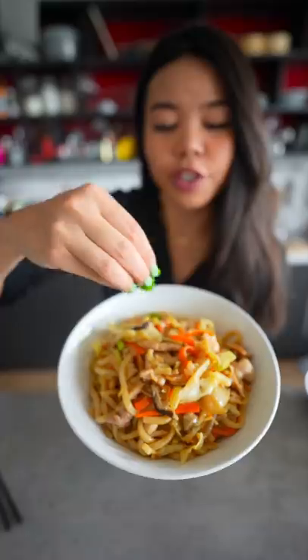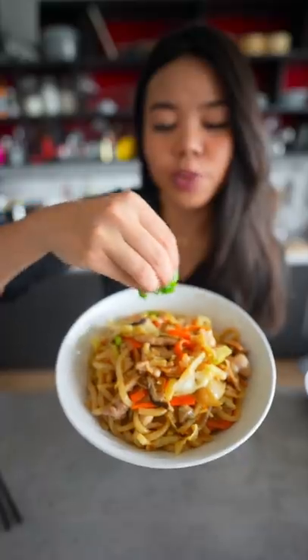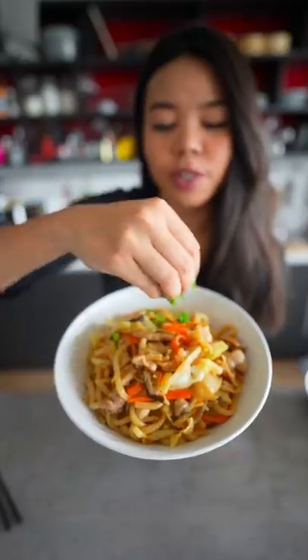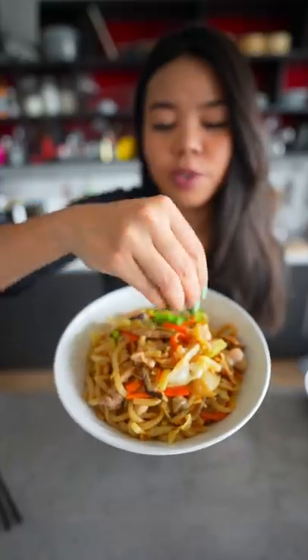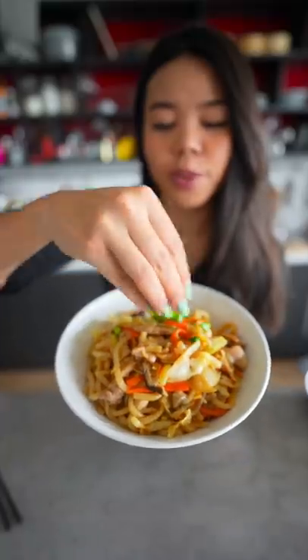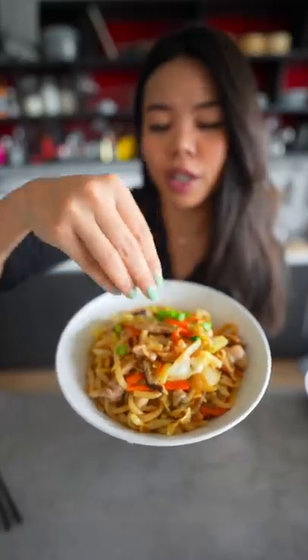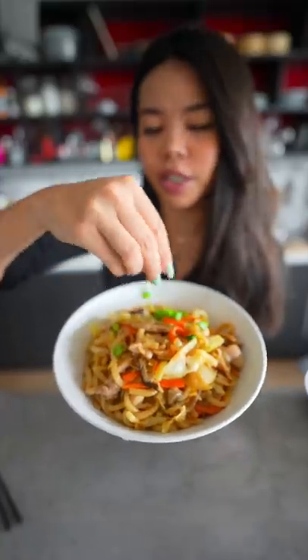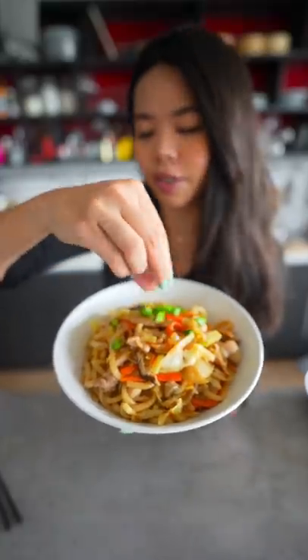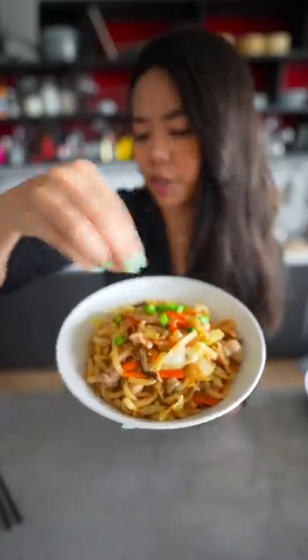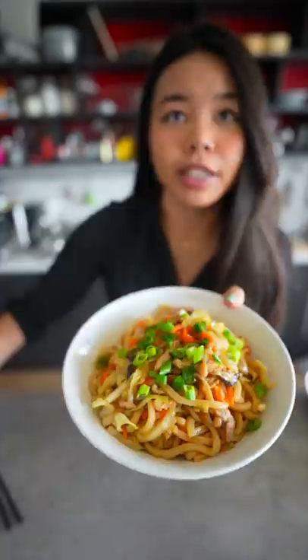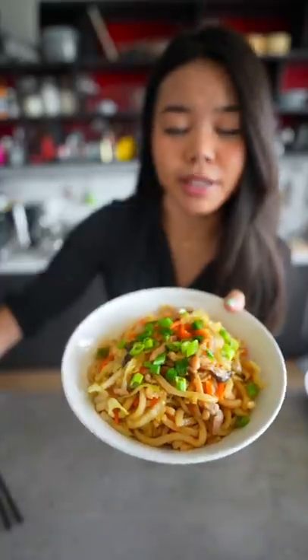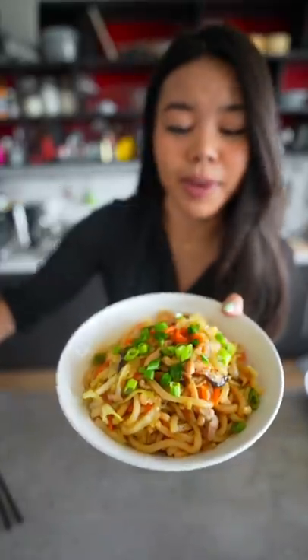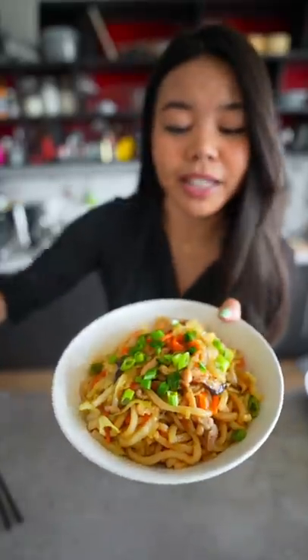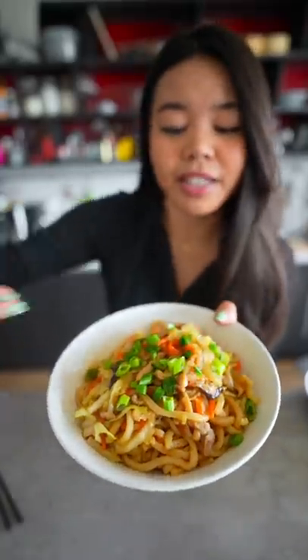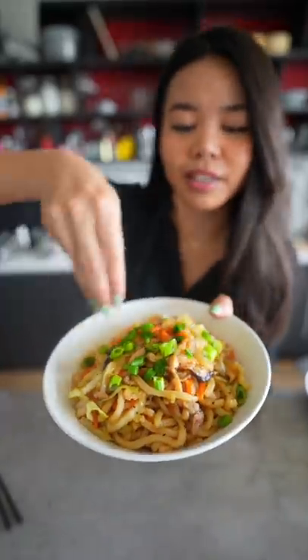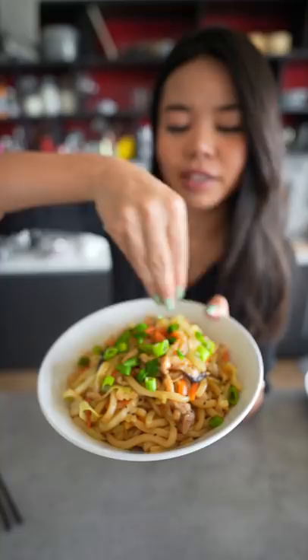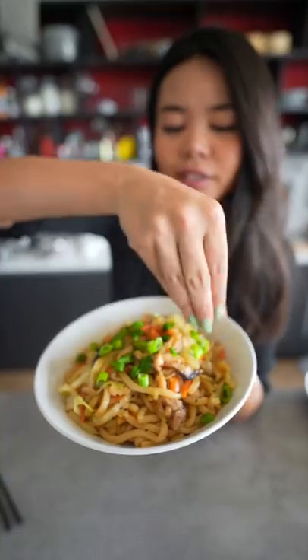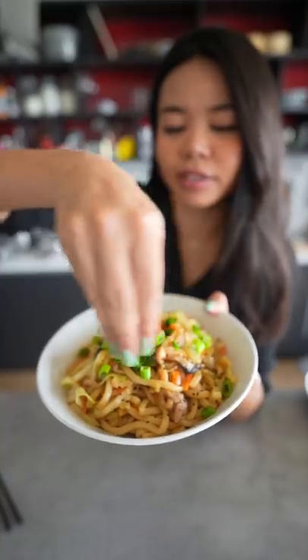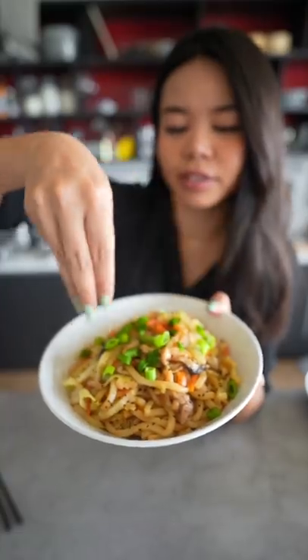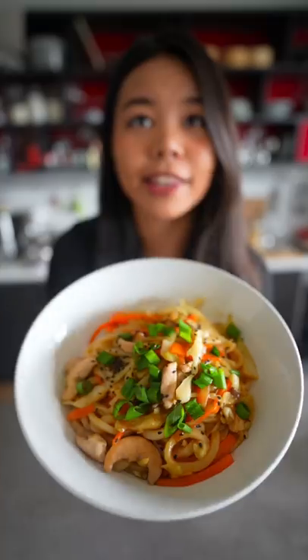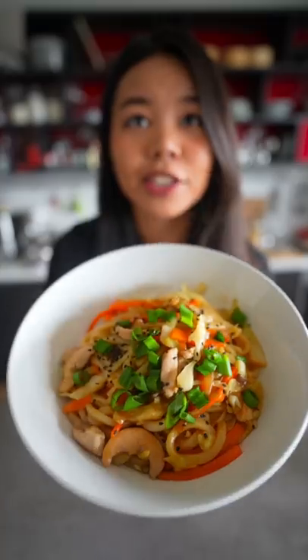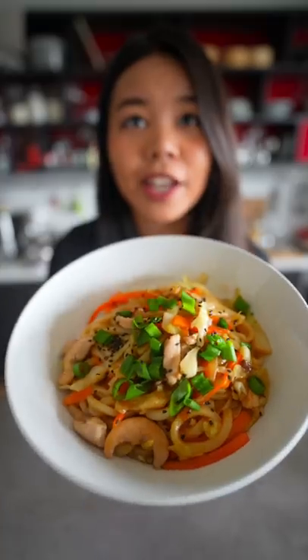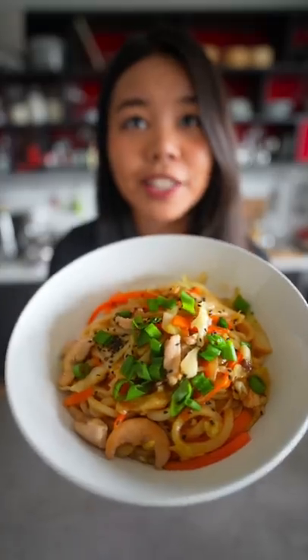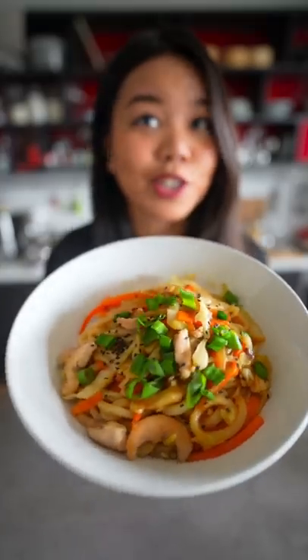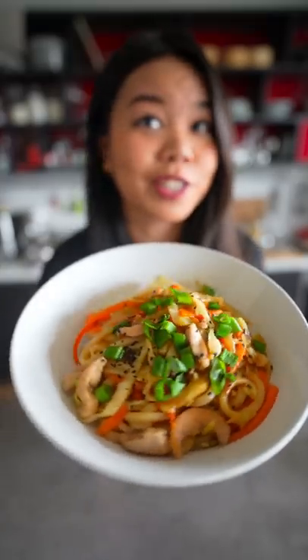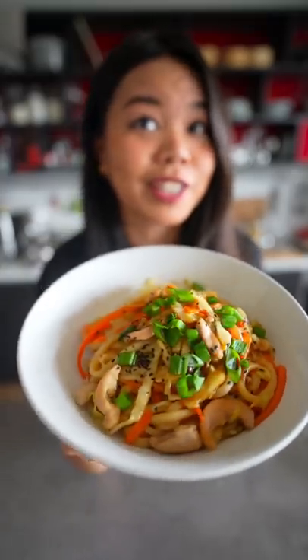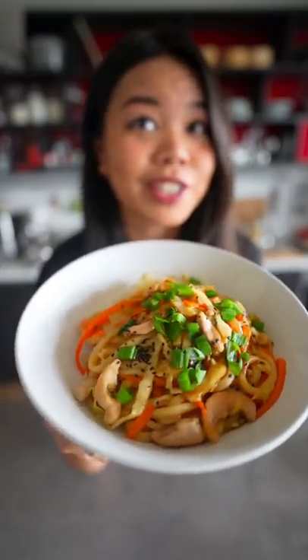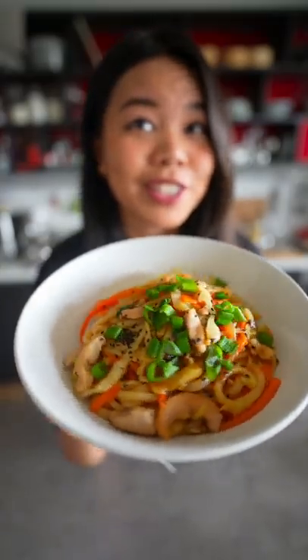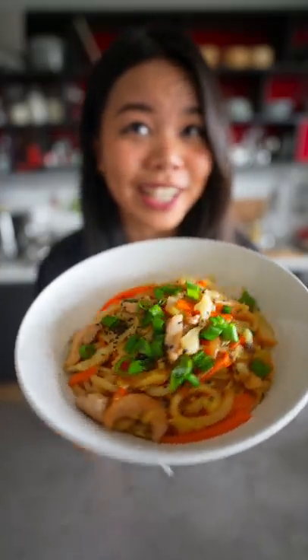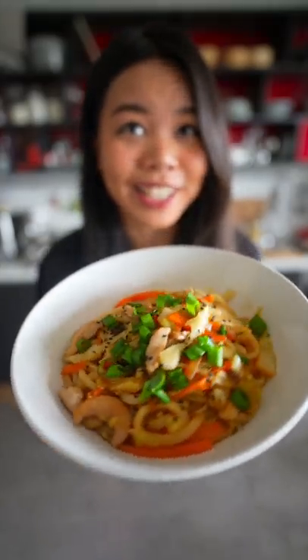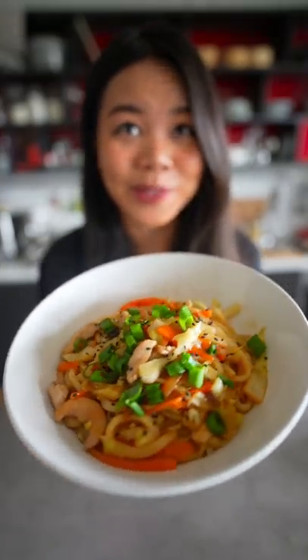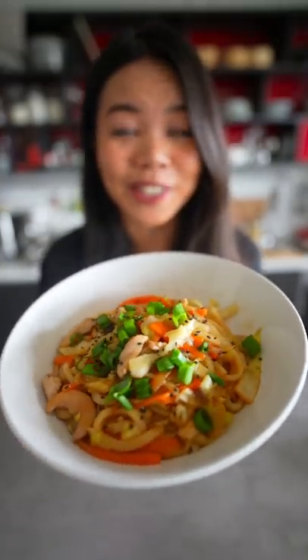Finish with some spring onions and some black sesame seeds. And there you have it — a delicious Yaki Udon.